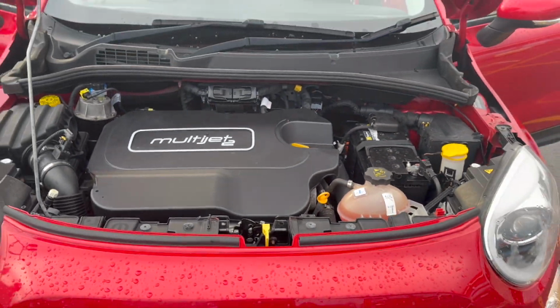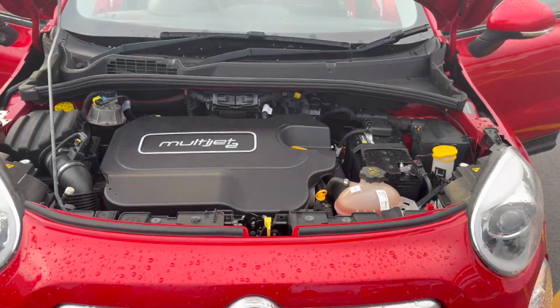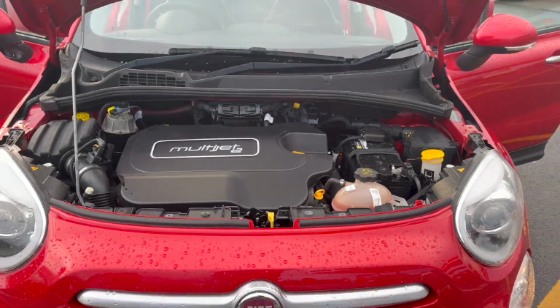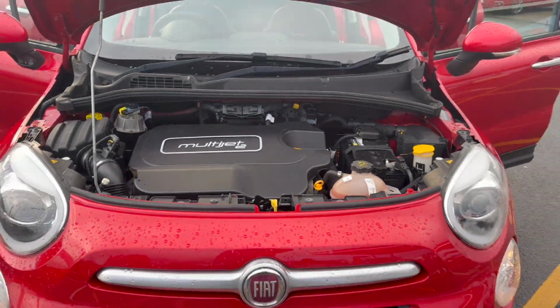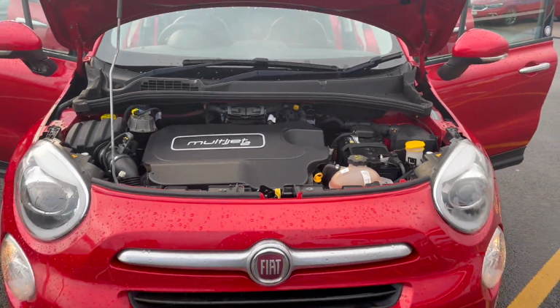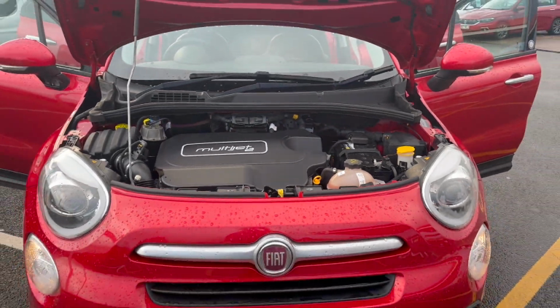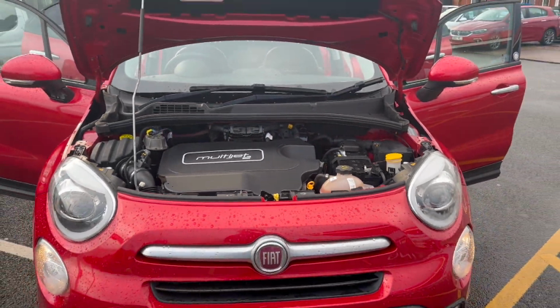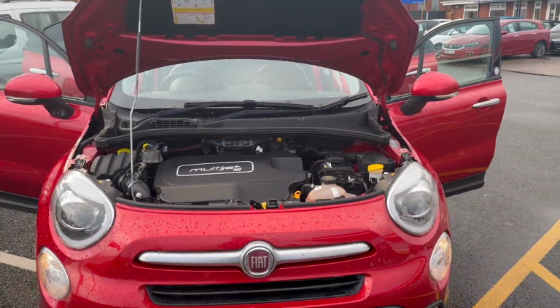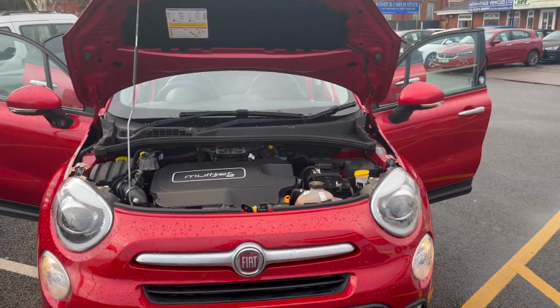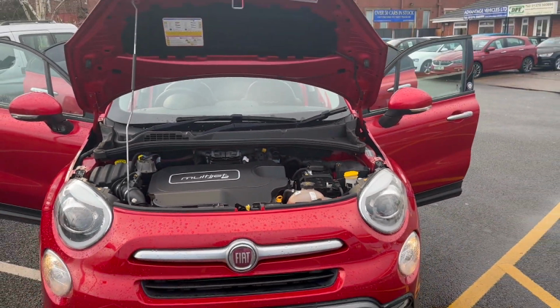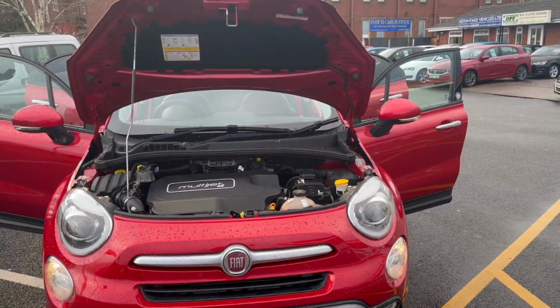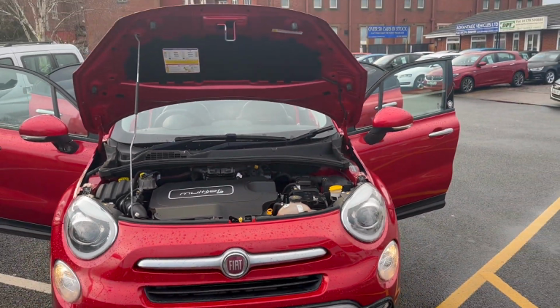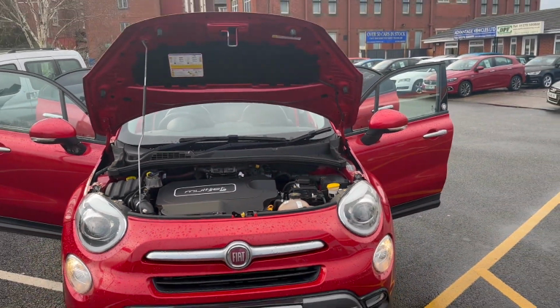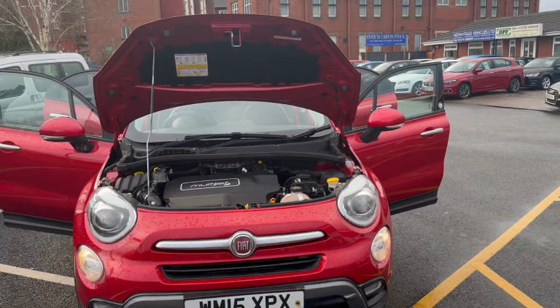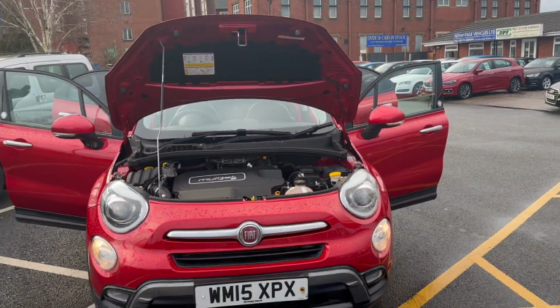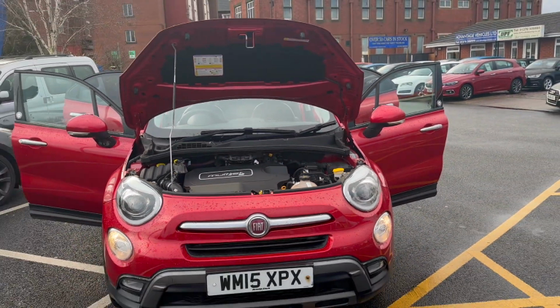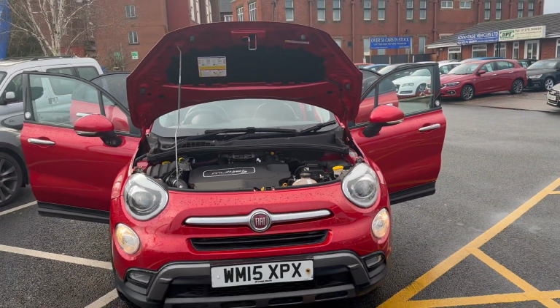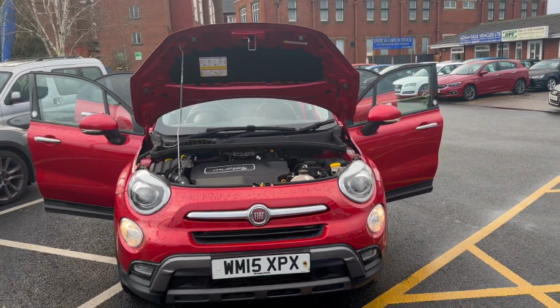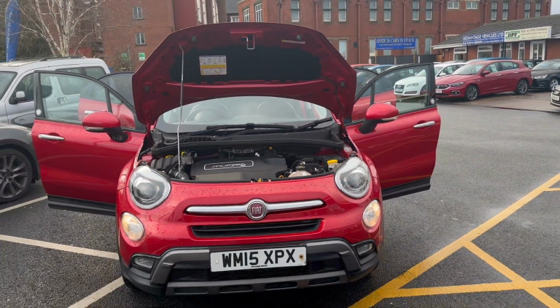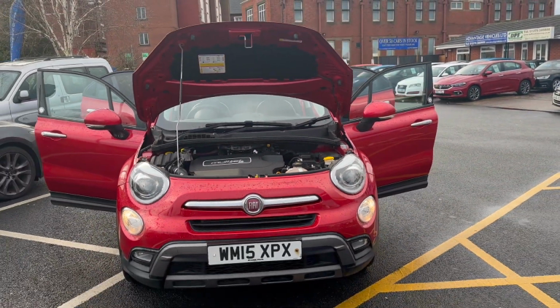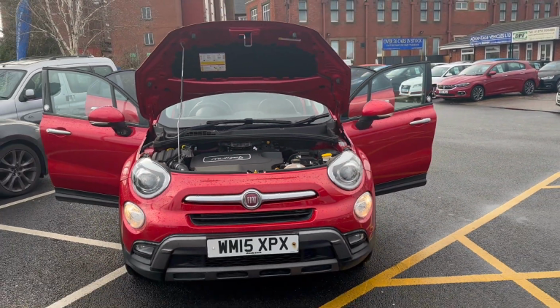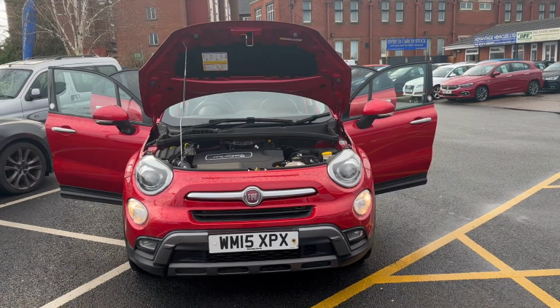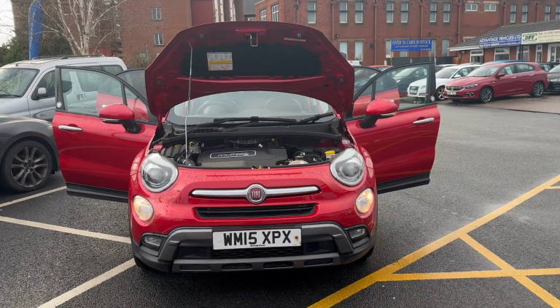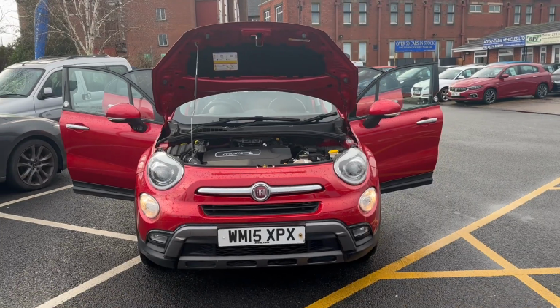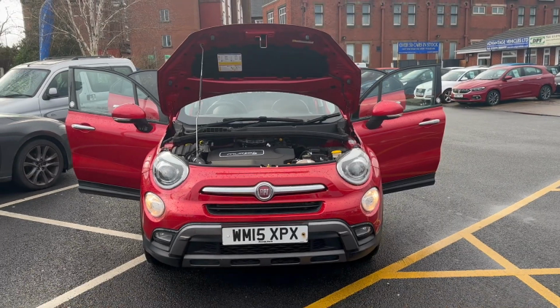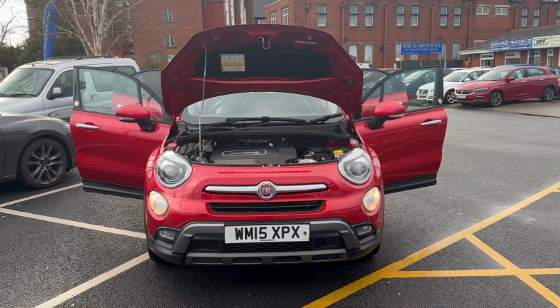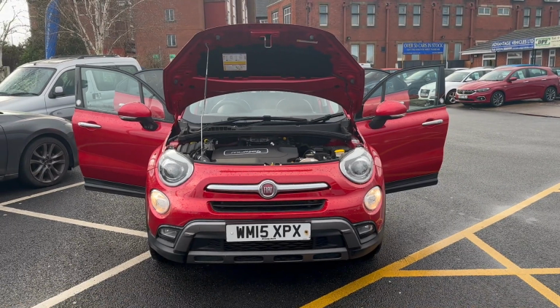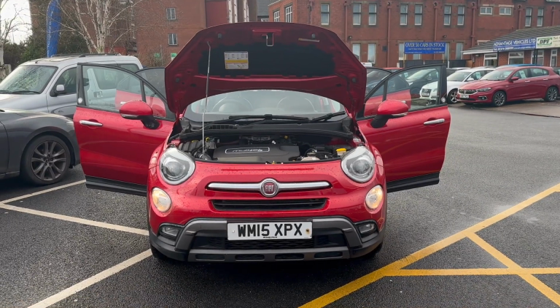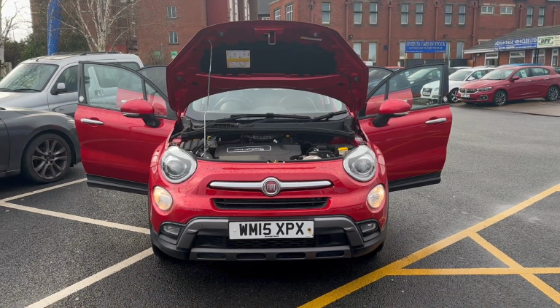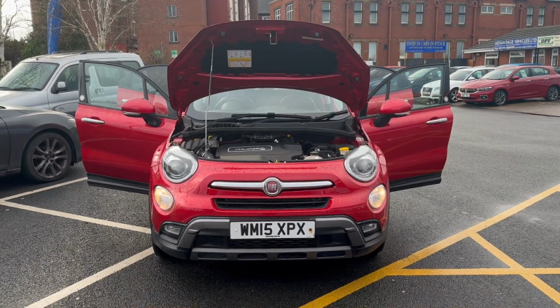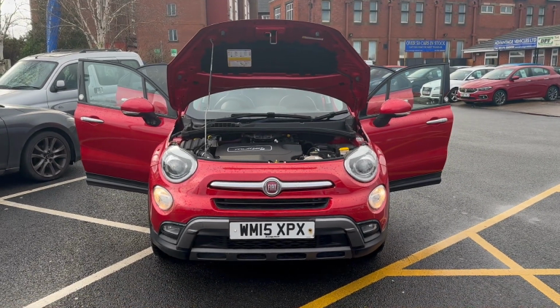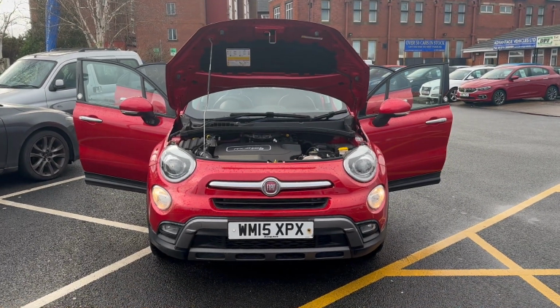So that concludes the video for the 15 plate Fiat 500X automatic. Thank you very much for watching — we'll speak to you soon.